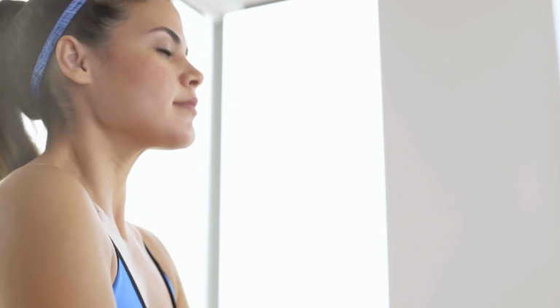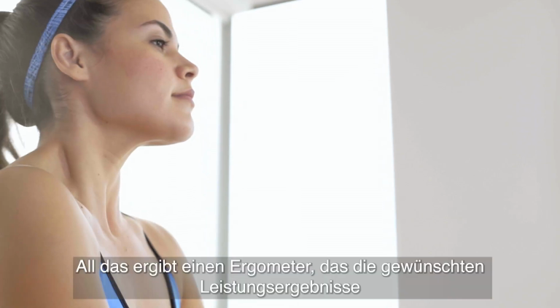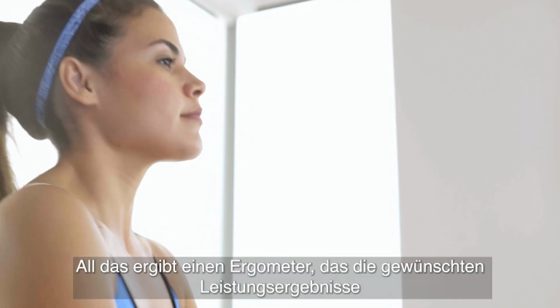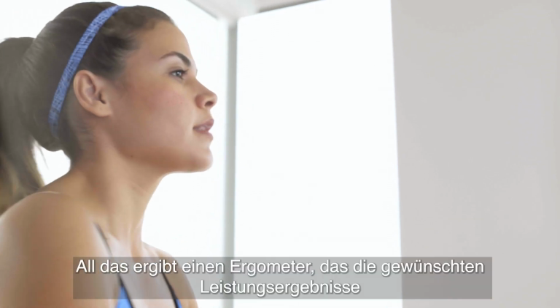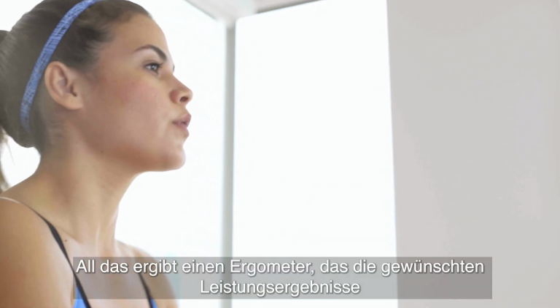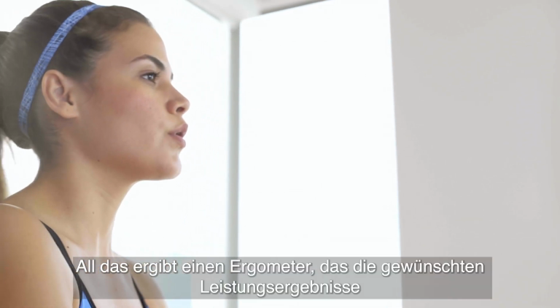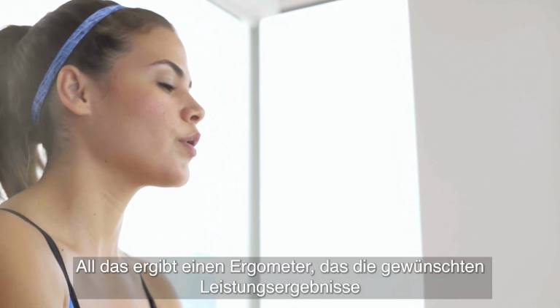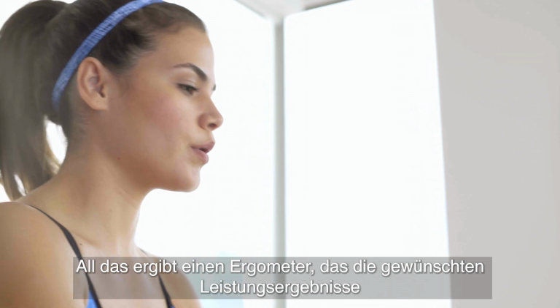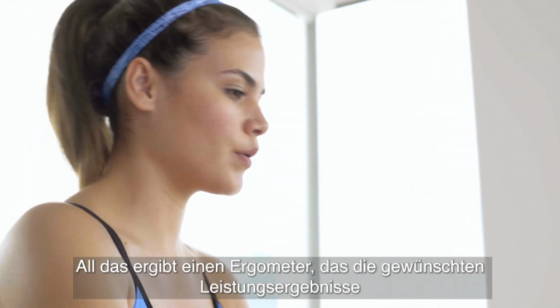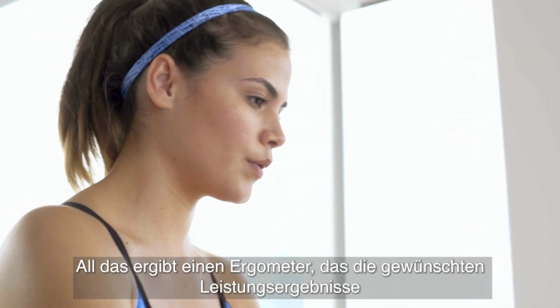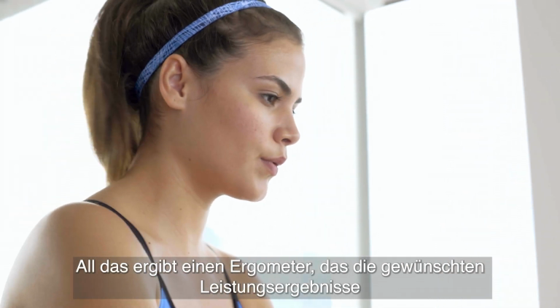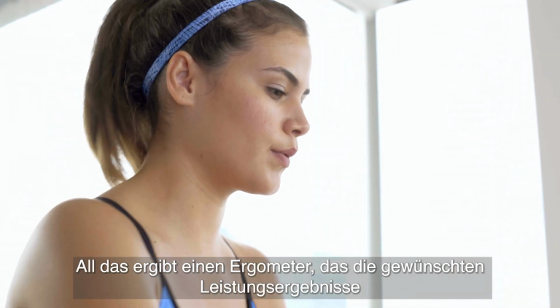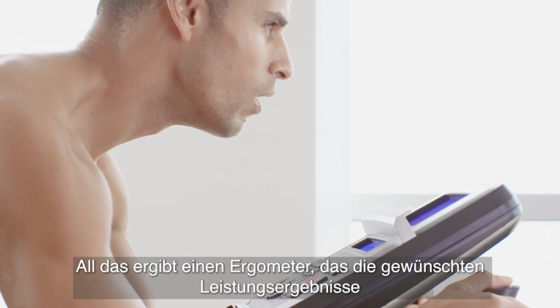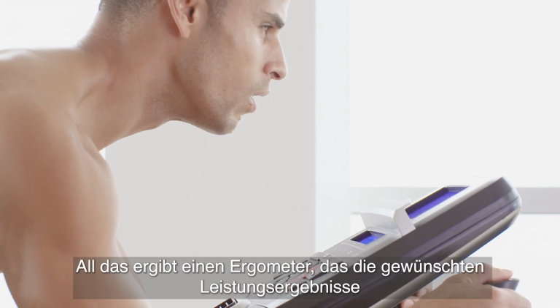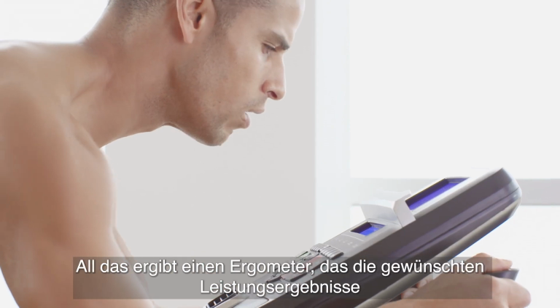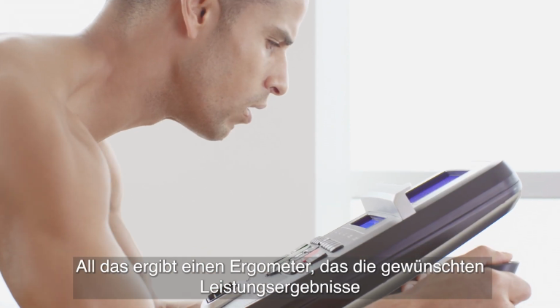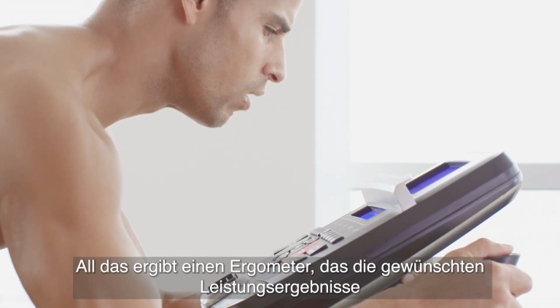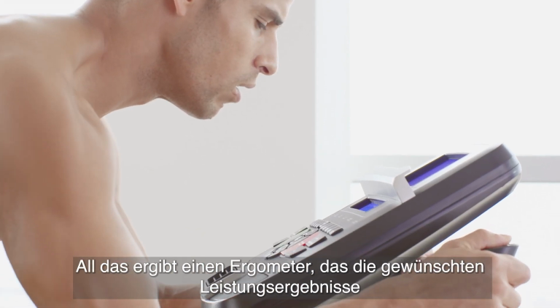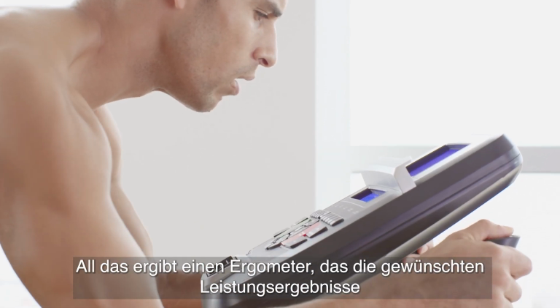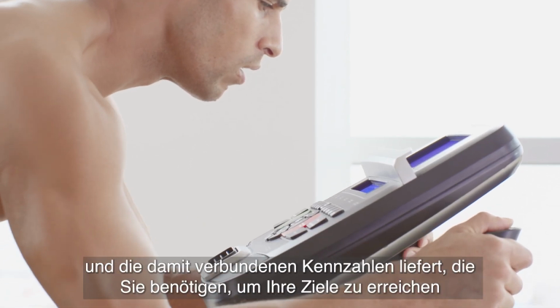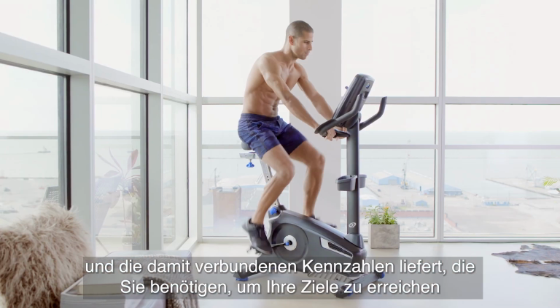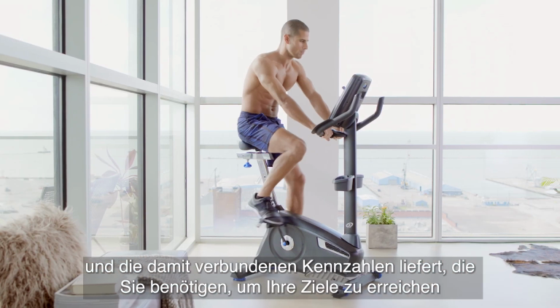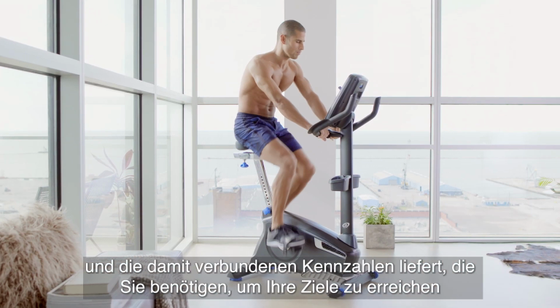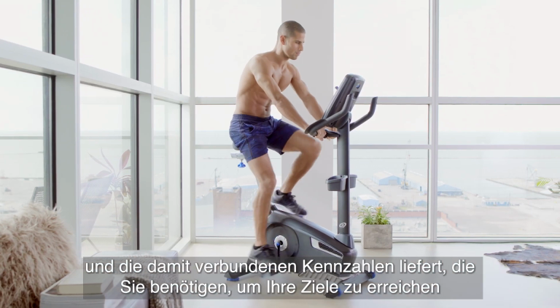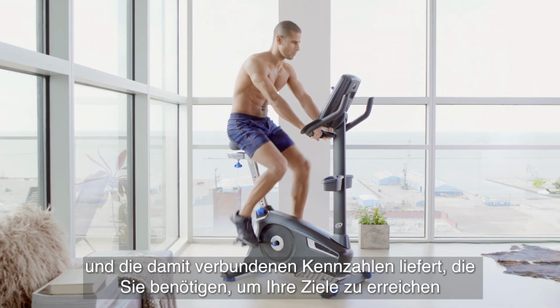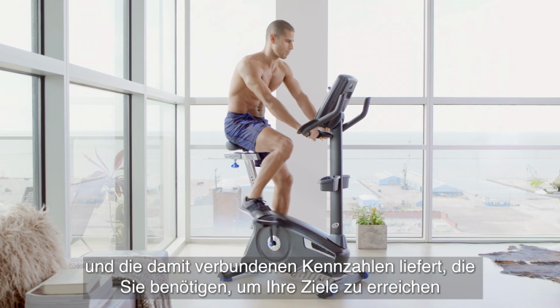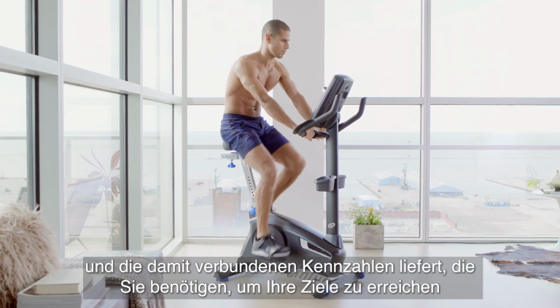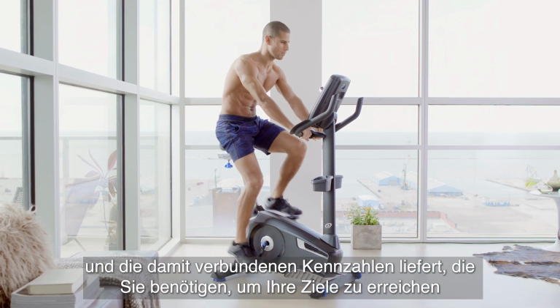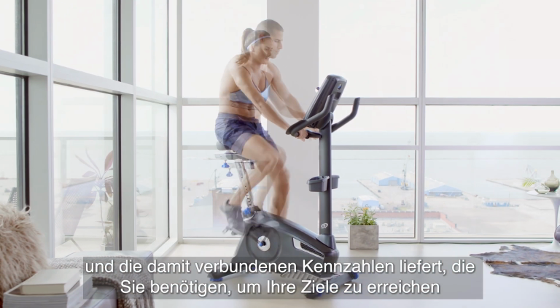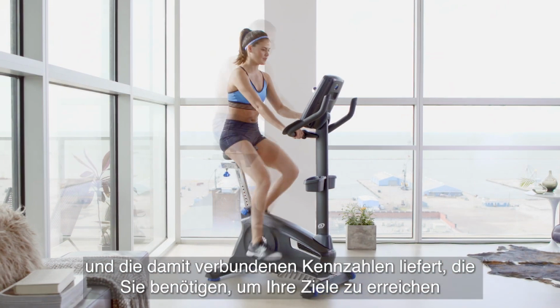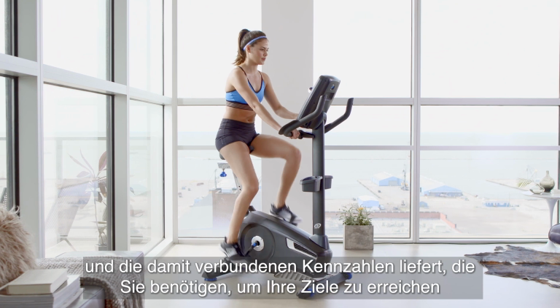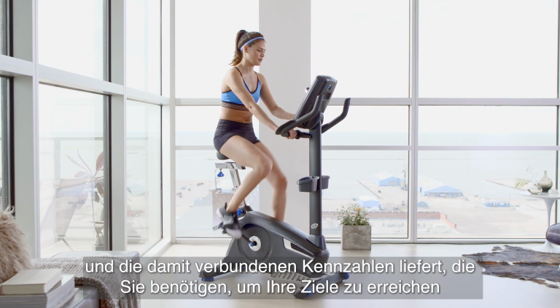All of which adds up to an upright bike that delivers the performance results you want, and the connected metrics you need to hit your goals. That's Nautilus Training.